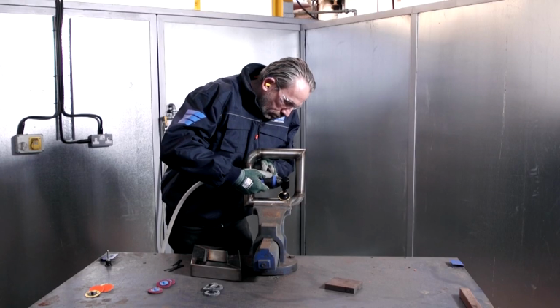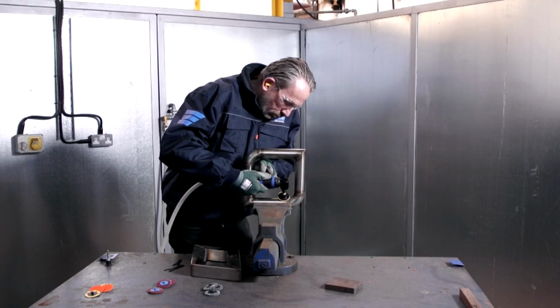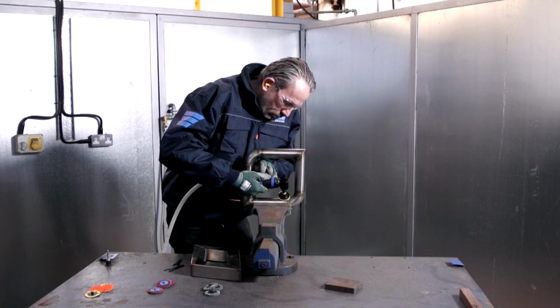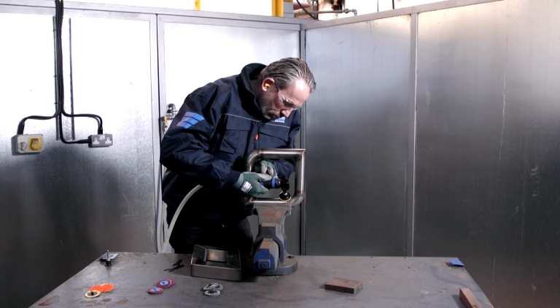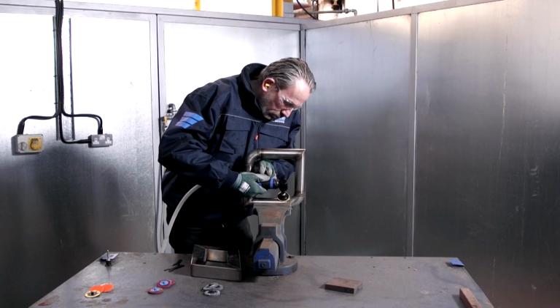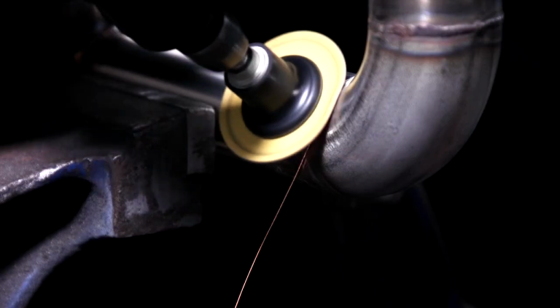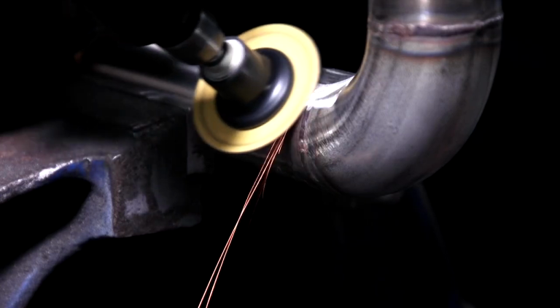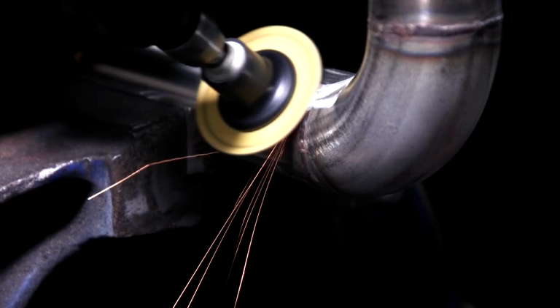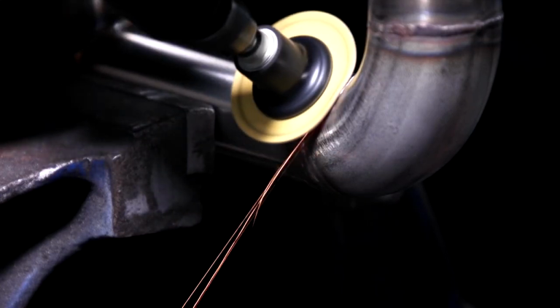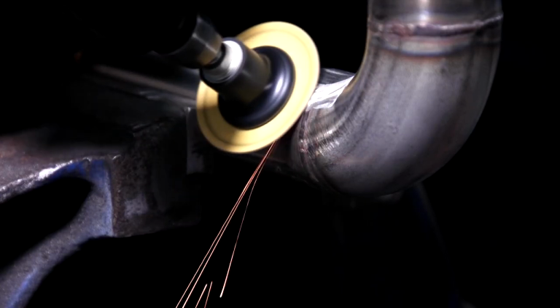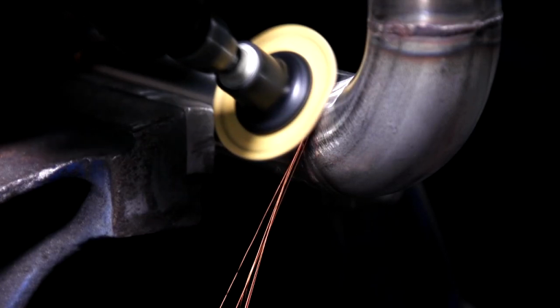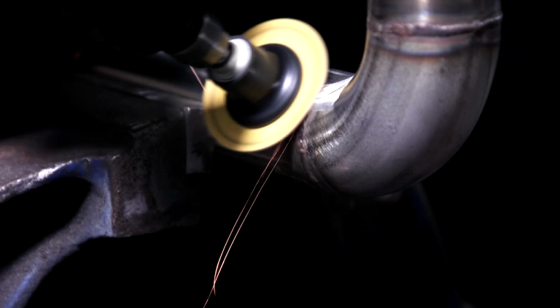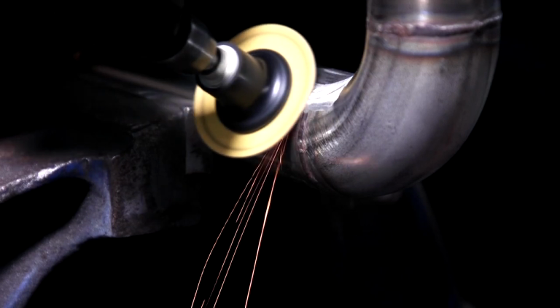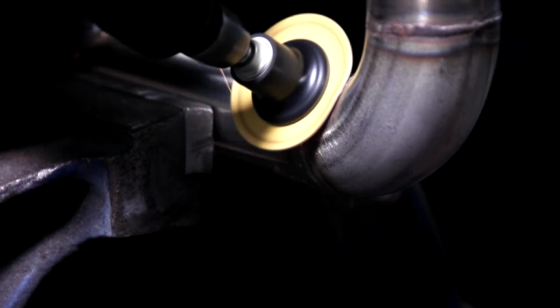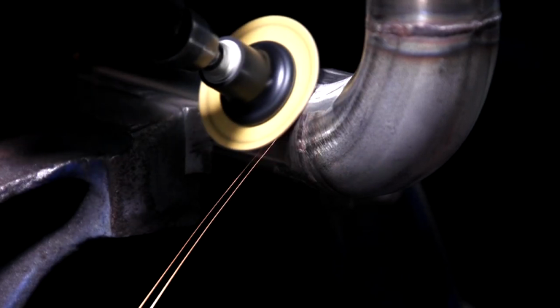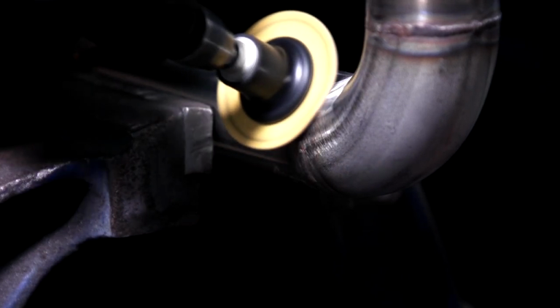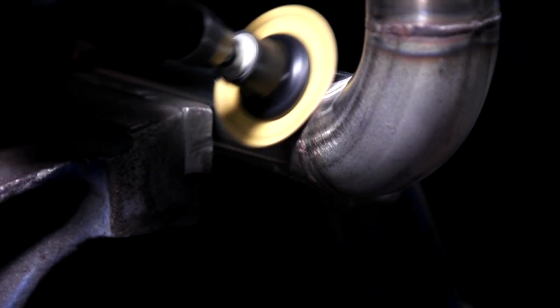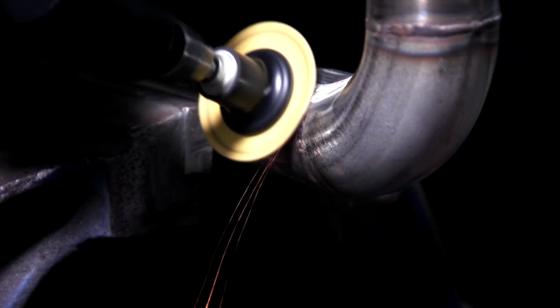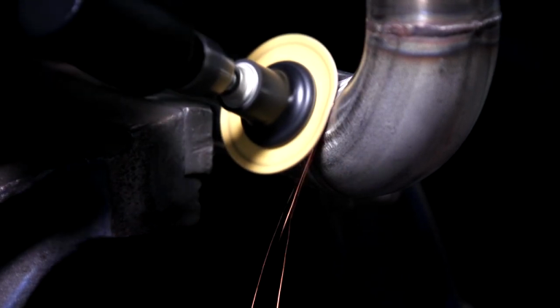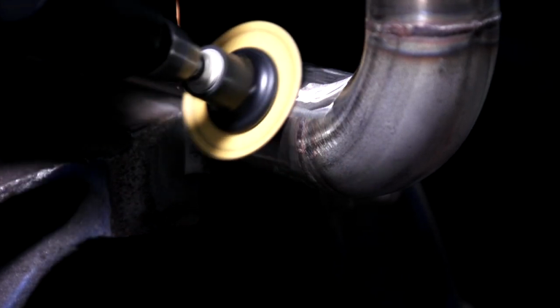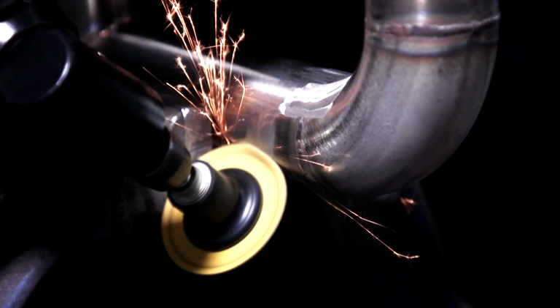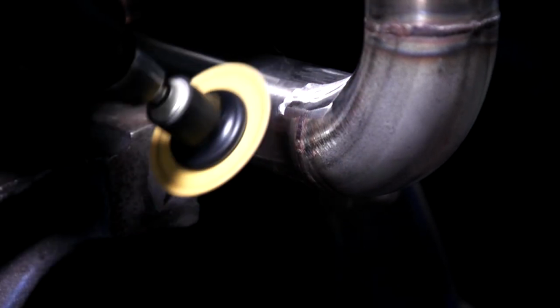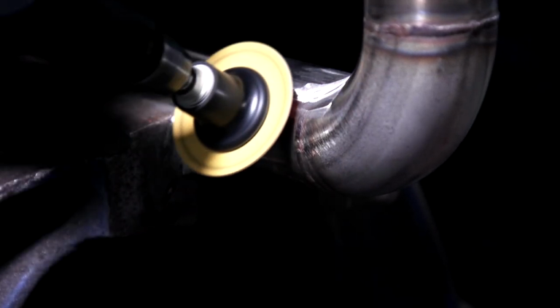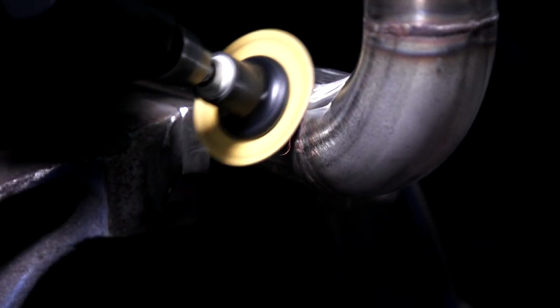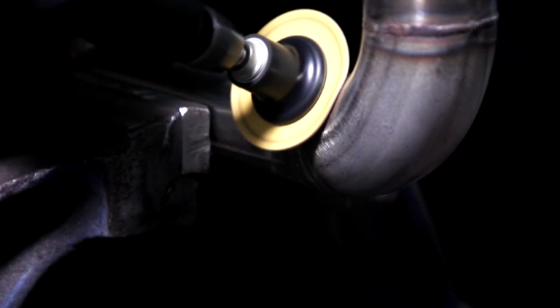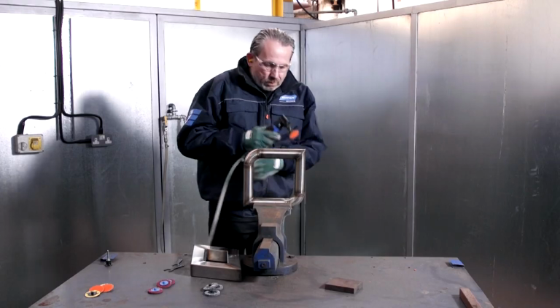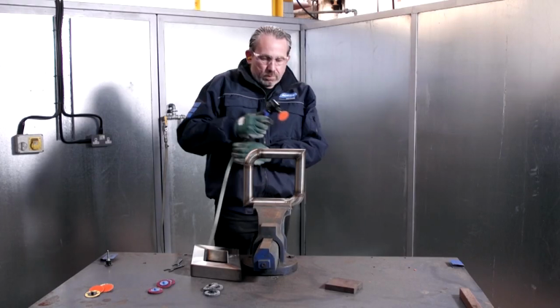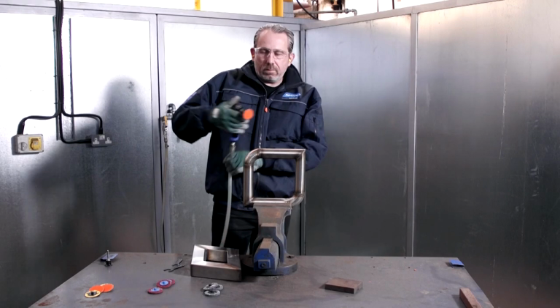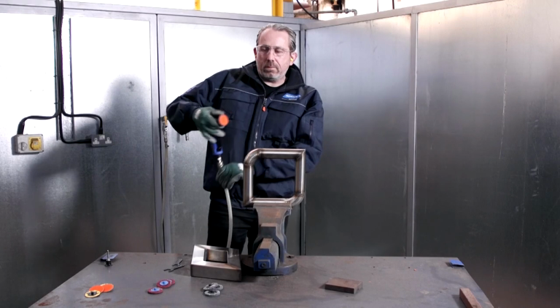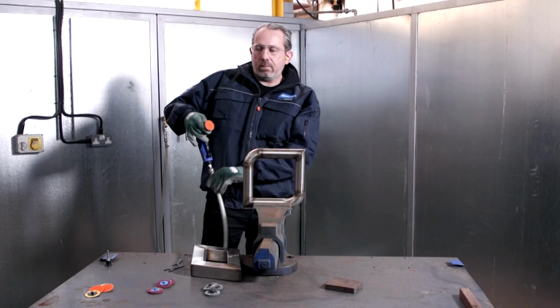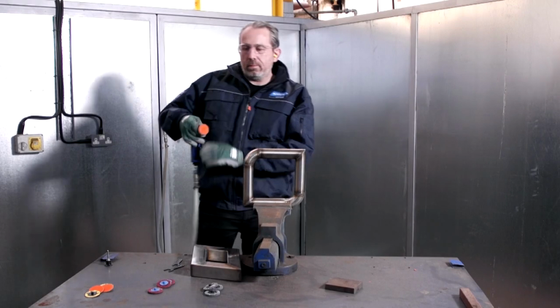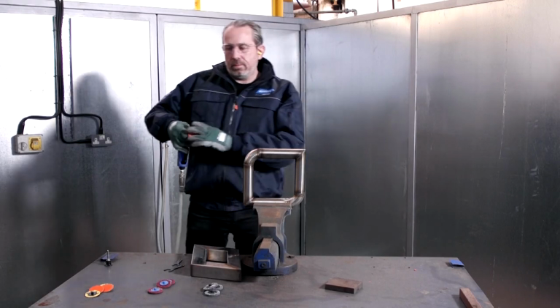As you can see, we've completely removed the weld here. Now we need to blend and refine the surface.